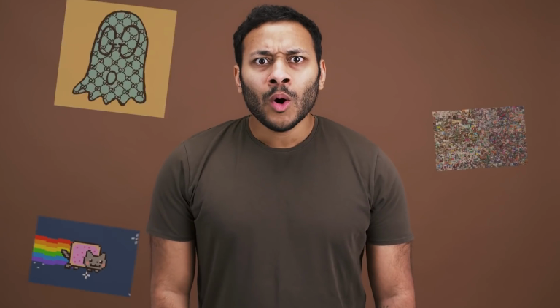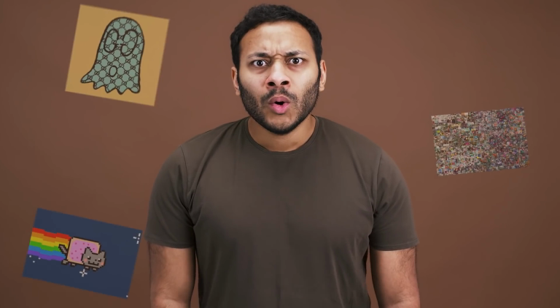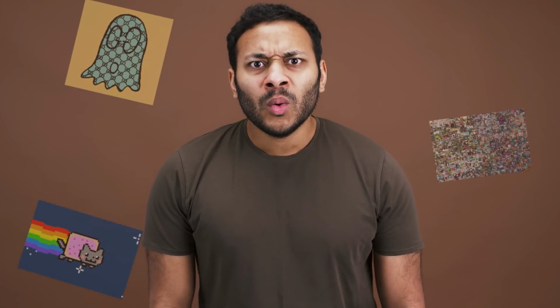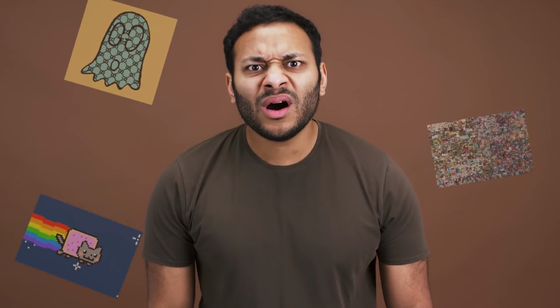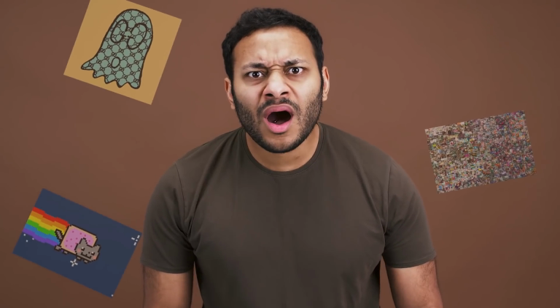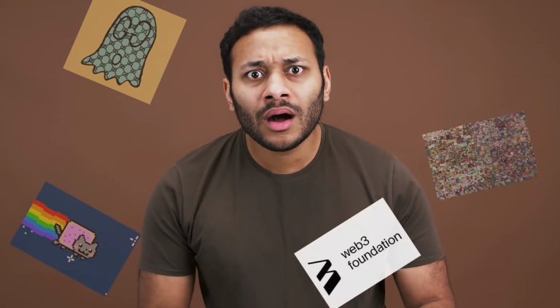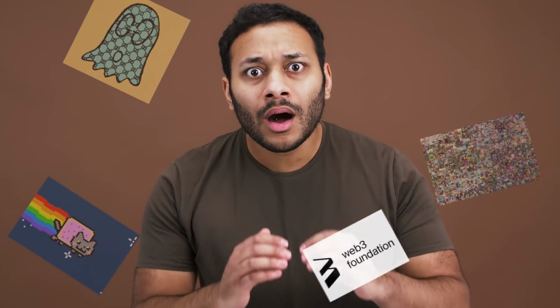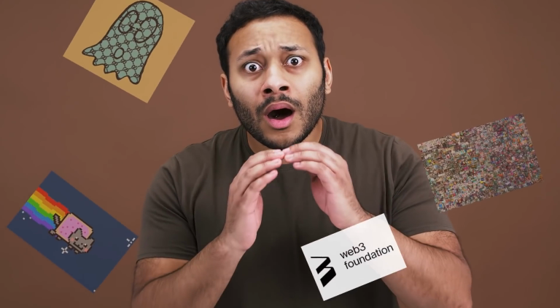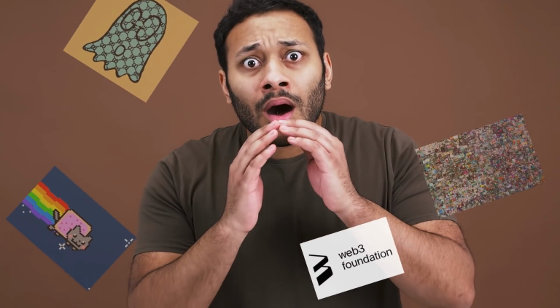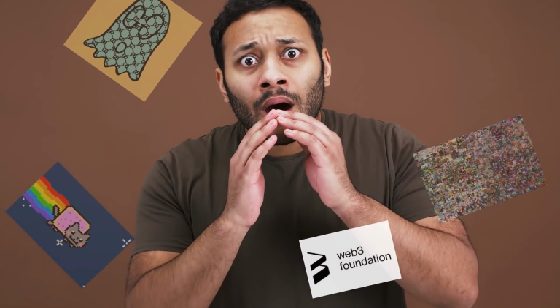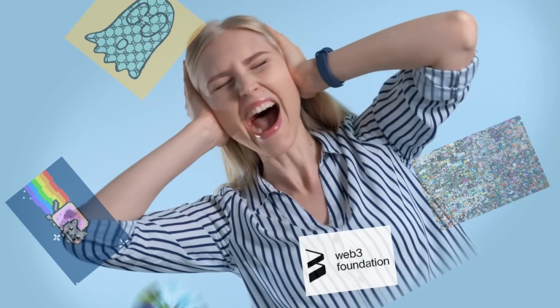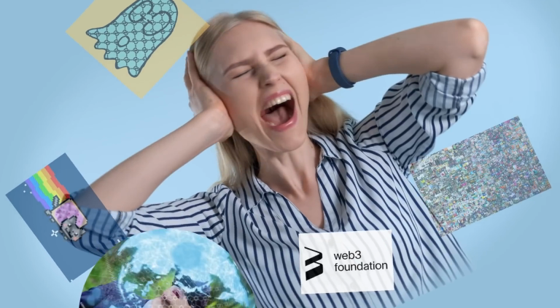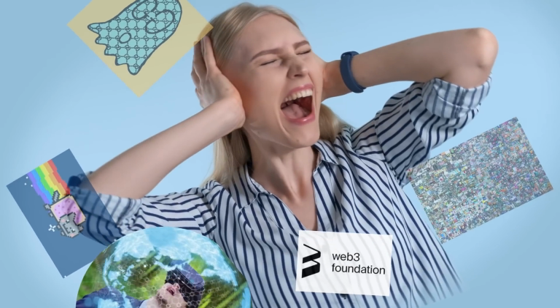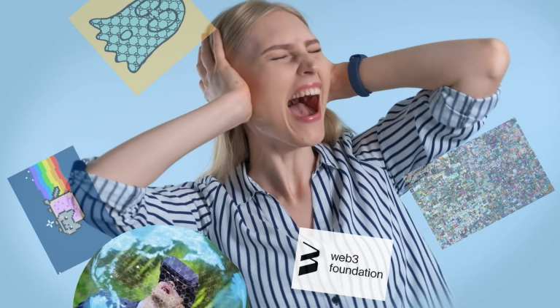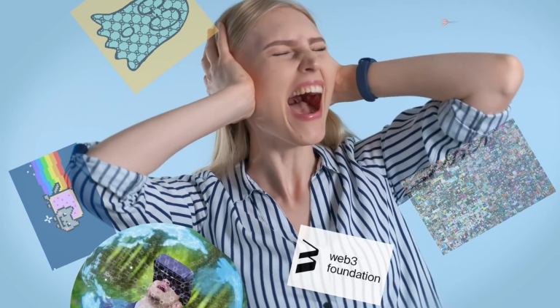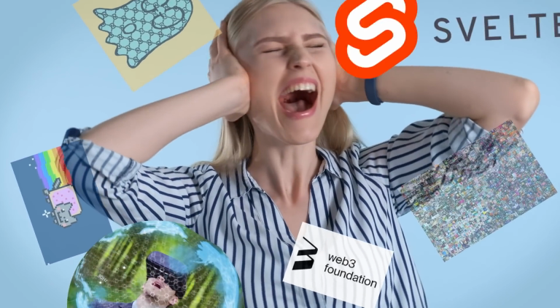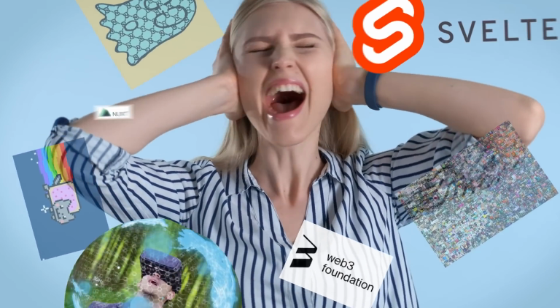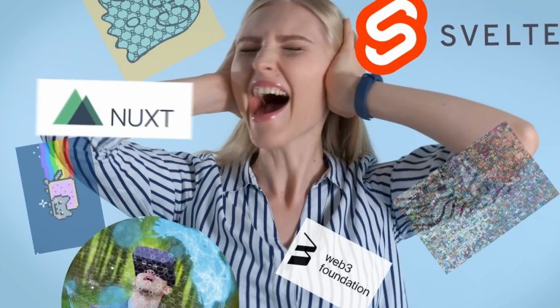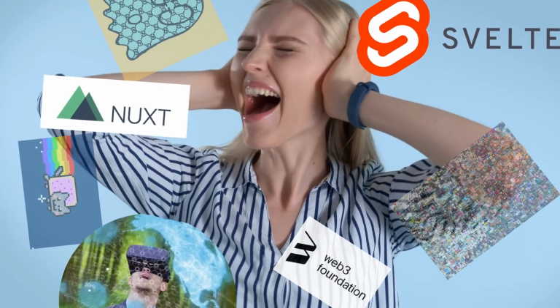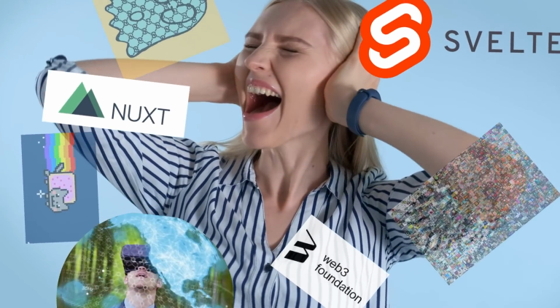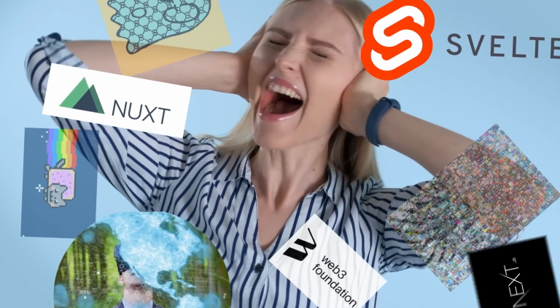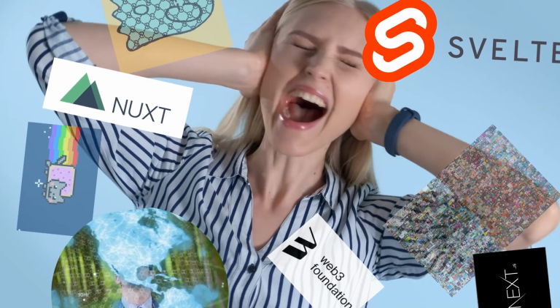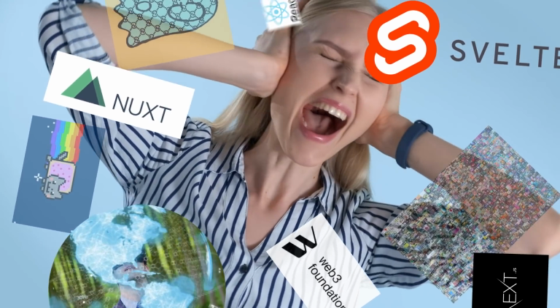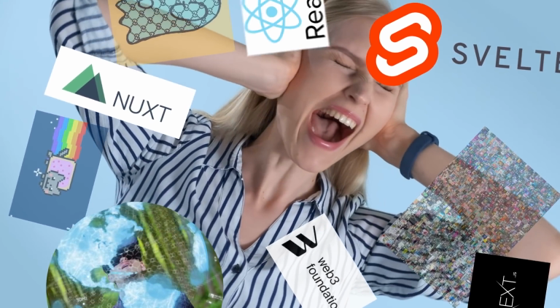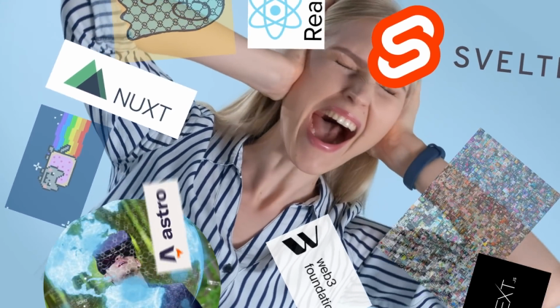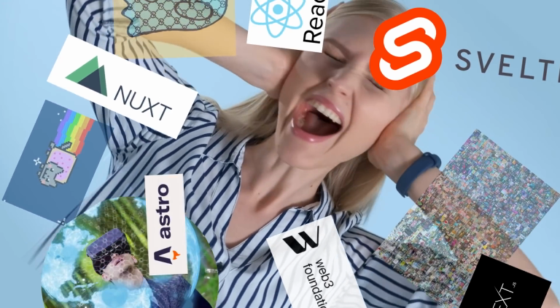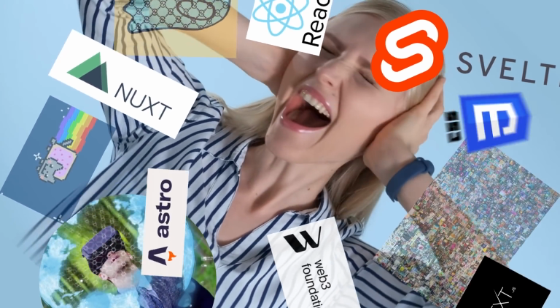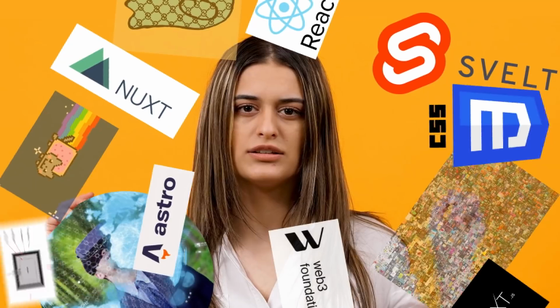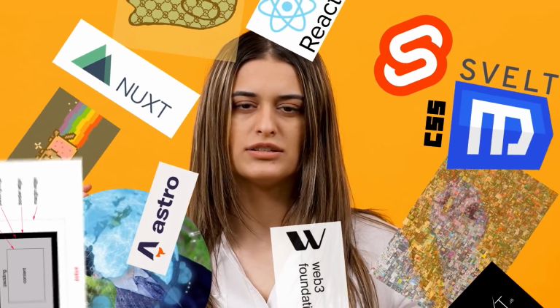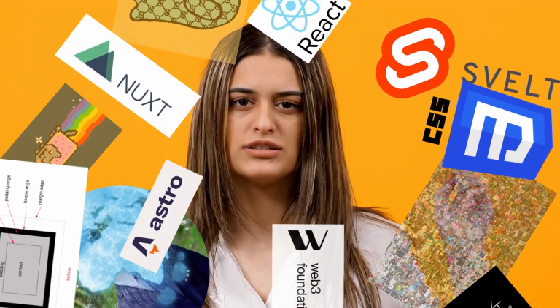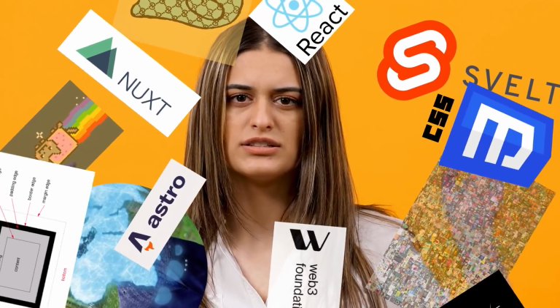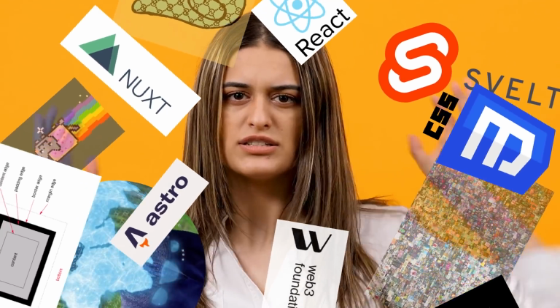NFT Art, Web 3, the Metaverse, Svelte, NuxtJS, NextJS, React, Remix, Astro, CSS, Cascade Layers.